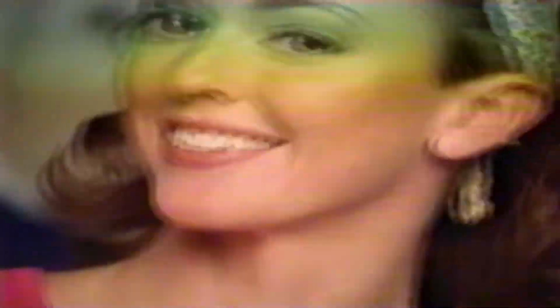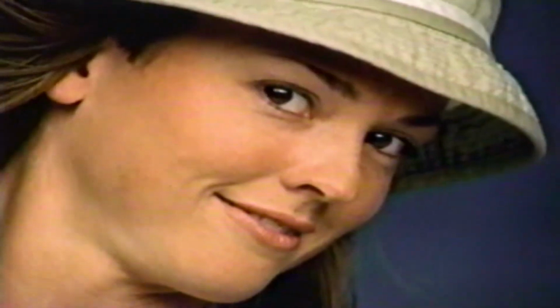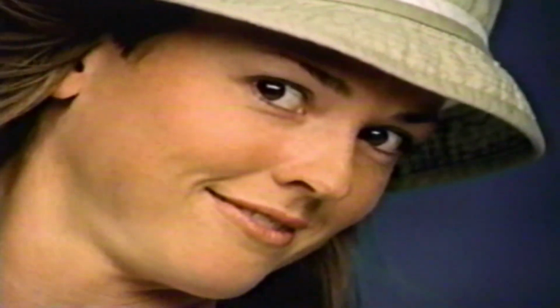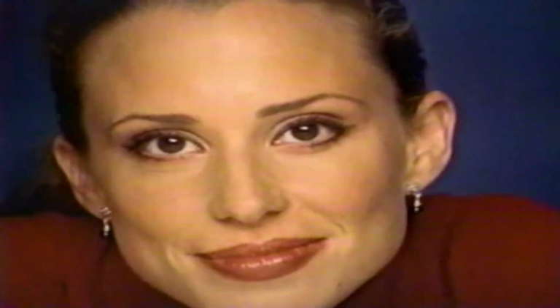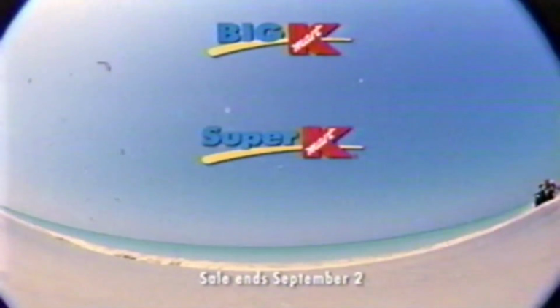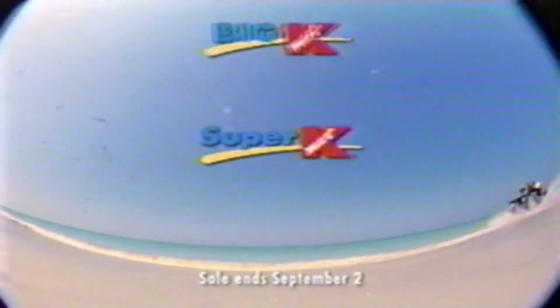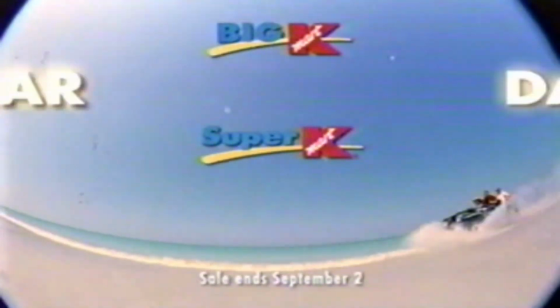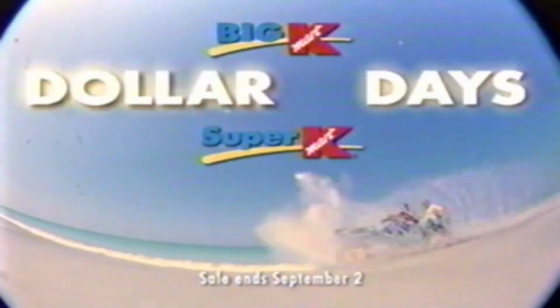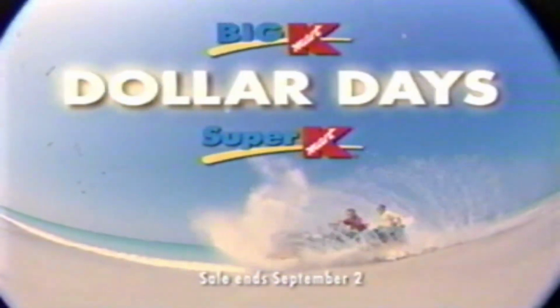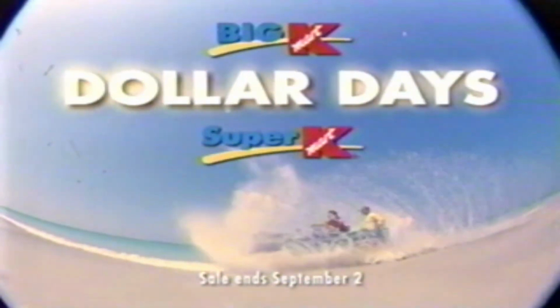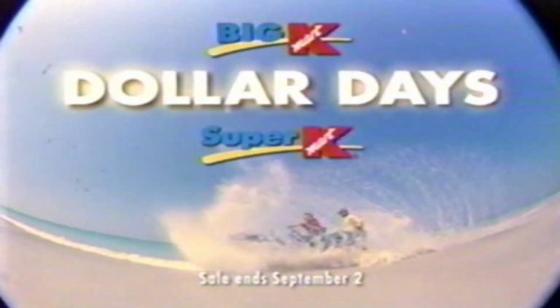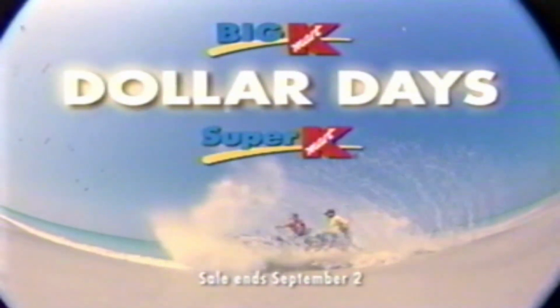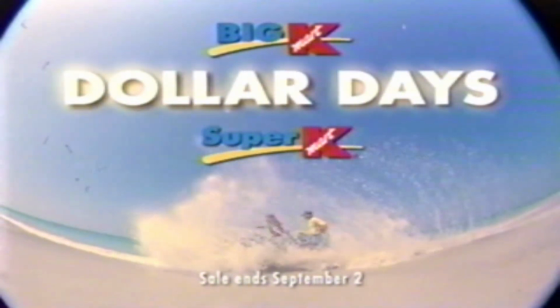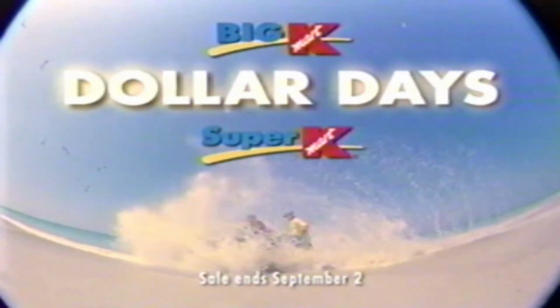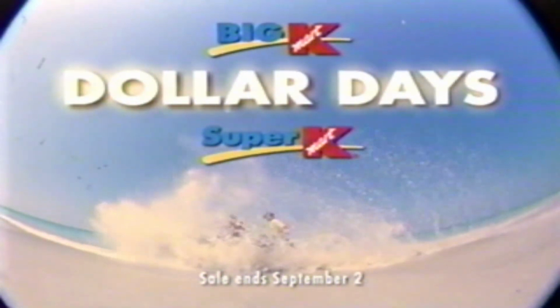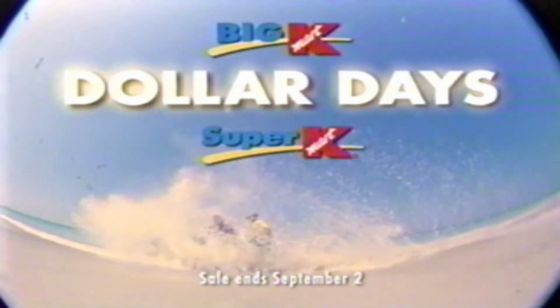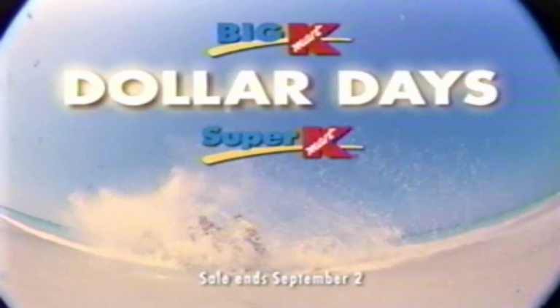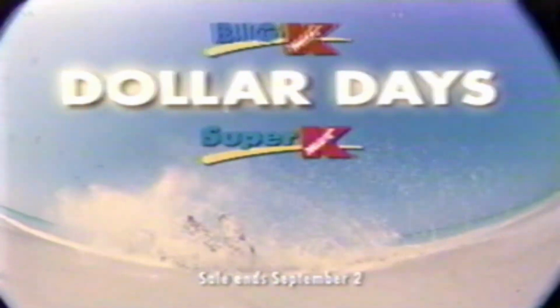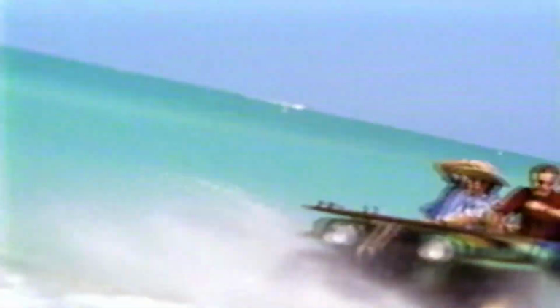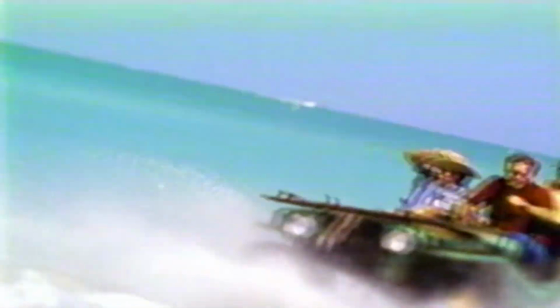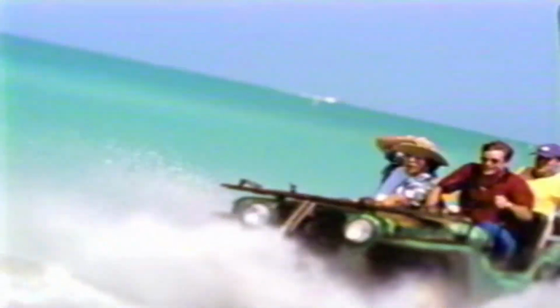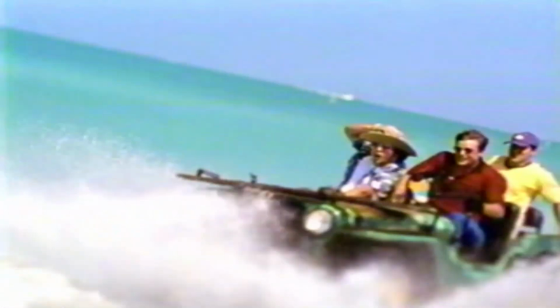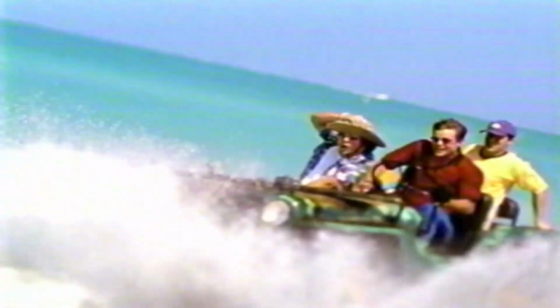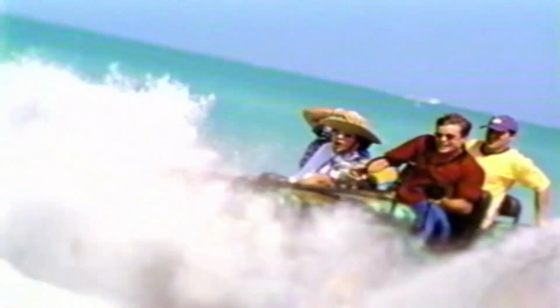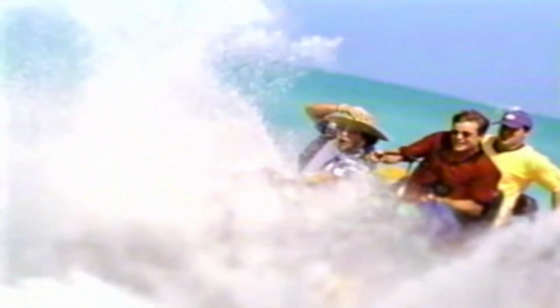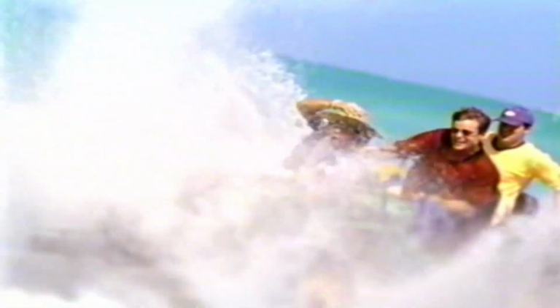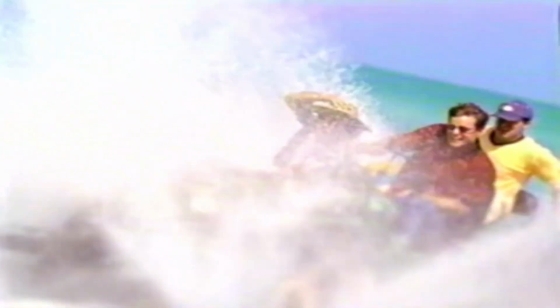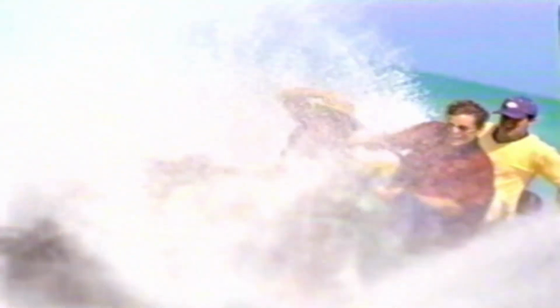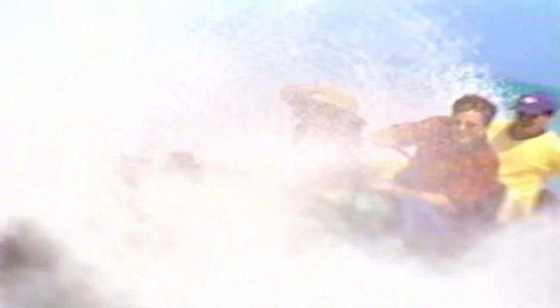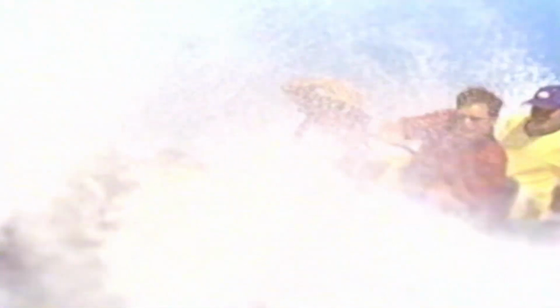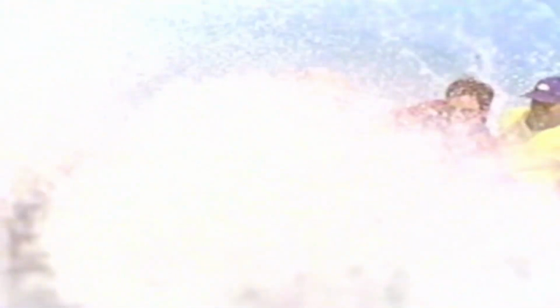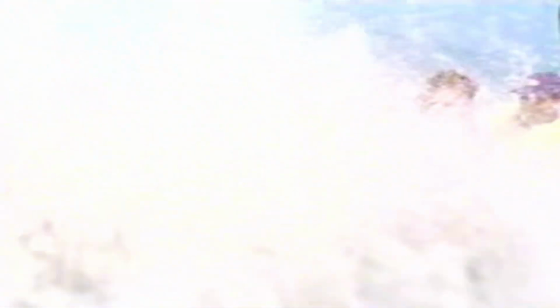All this and more is waiting for you at Big Kmart Dollar Days. But hurry so you don't miss out on a single bargain.